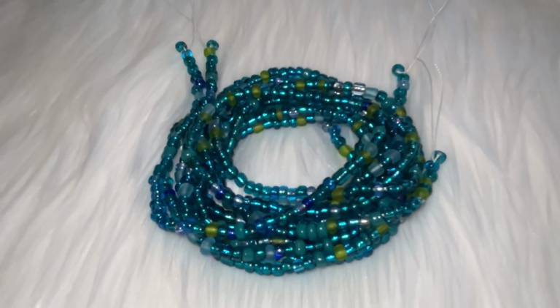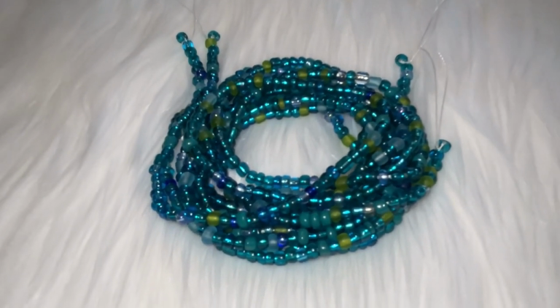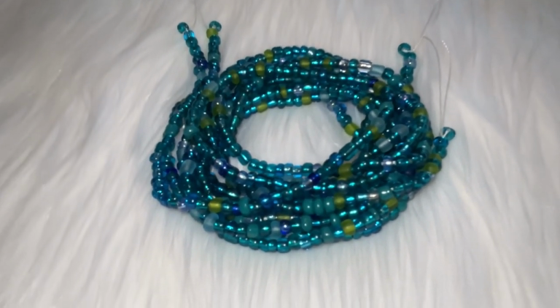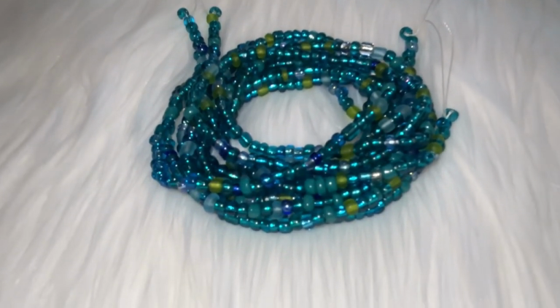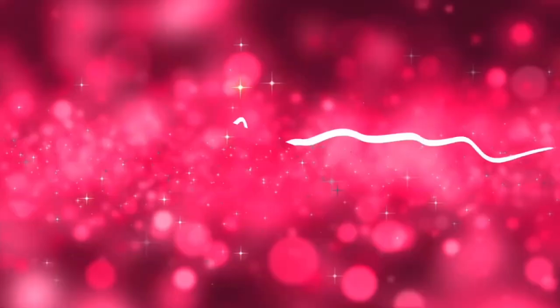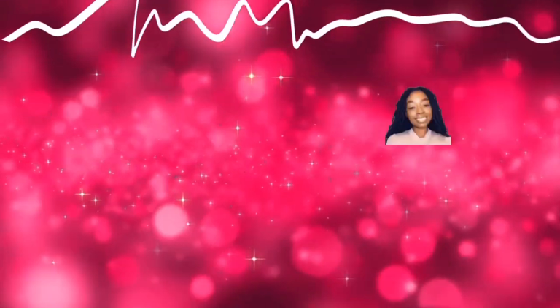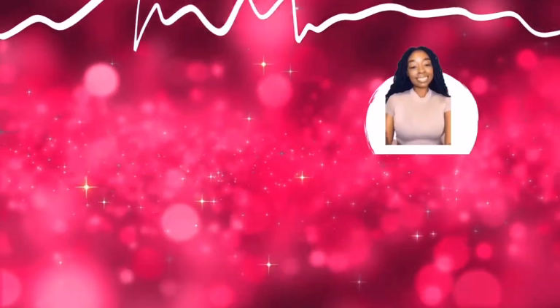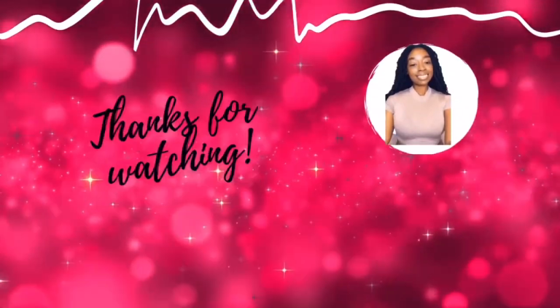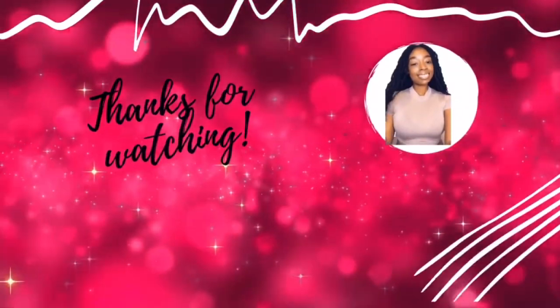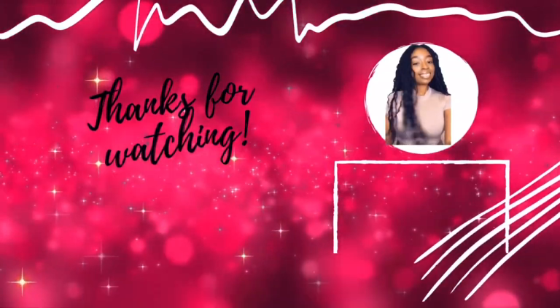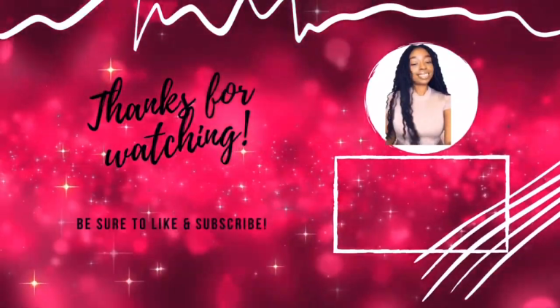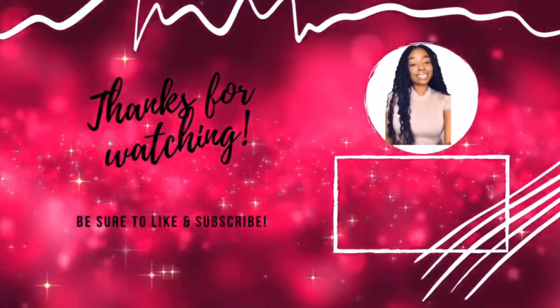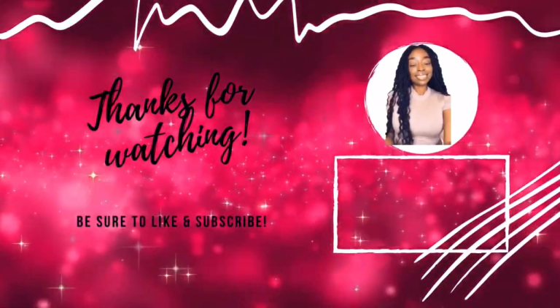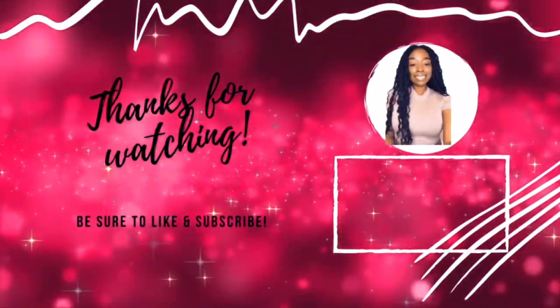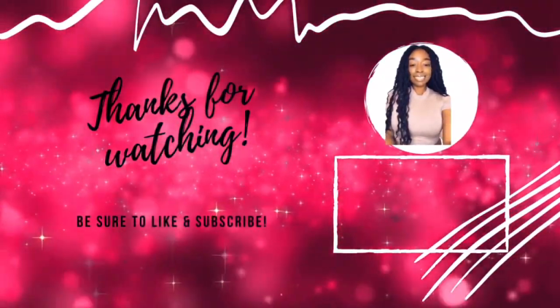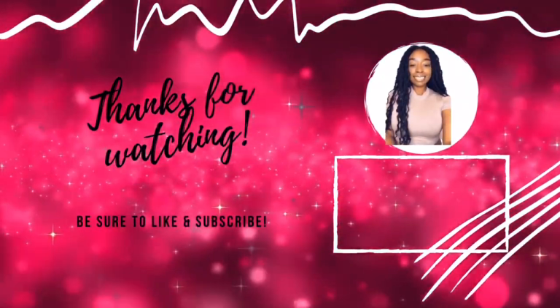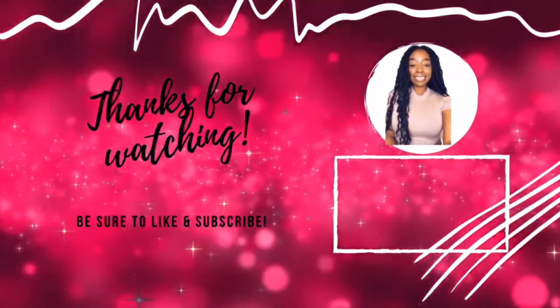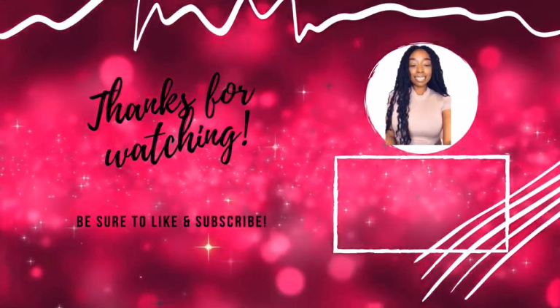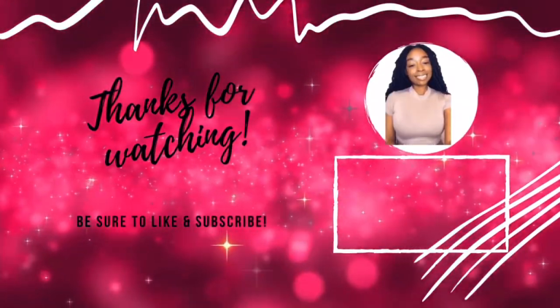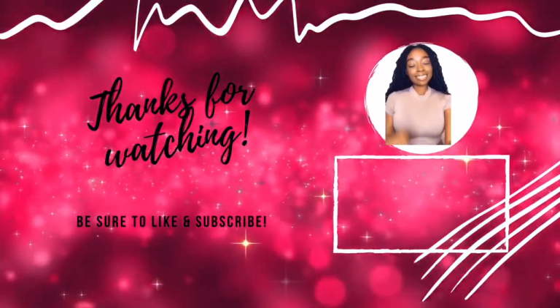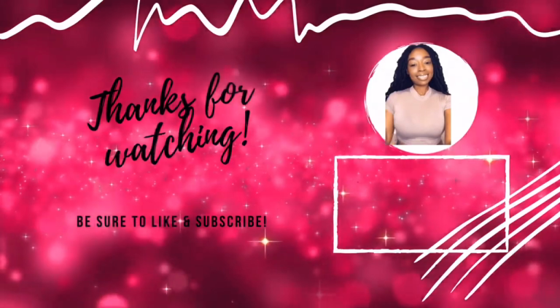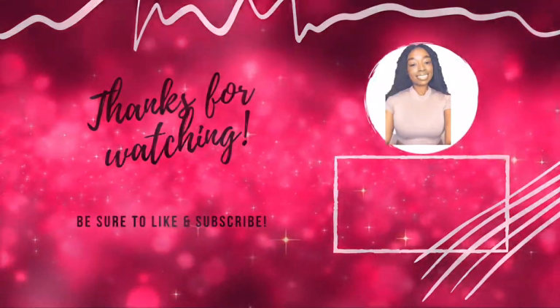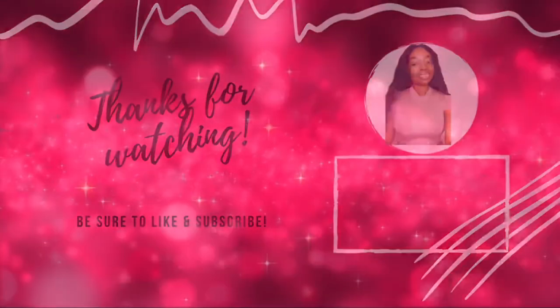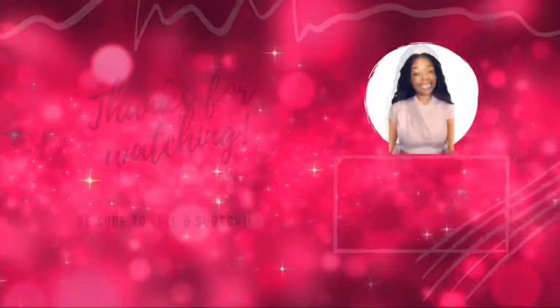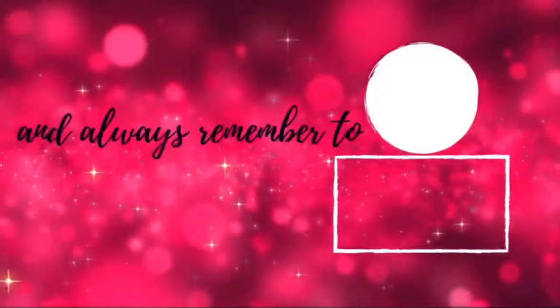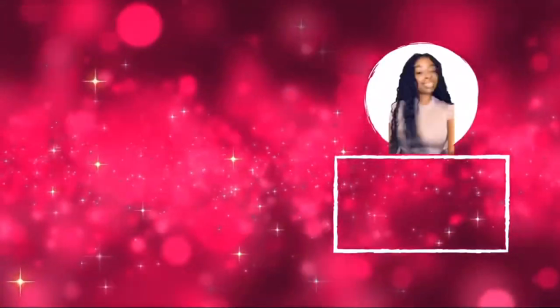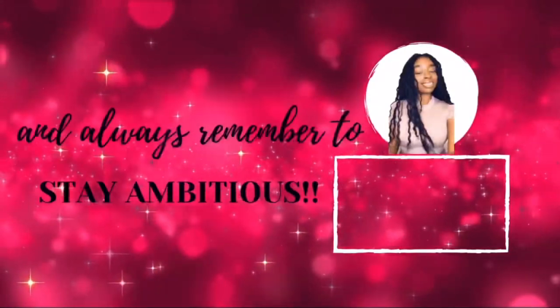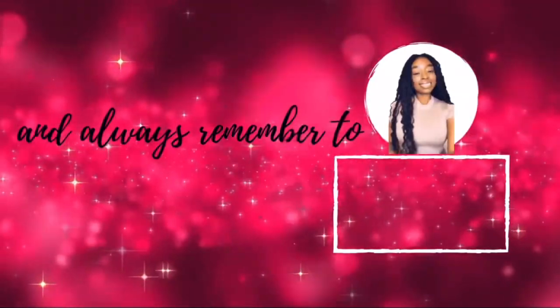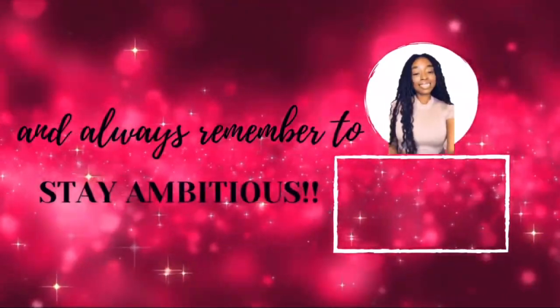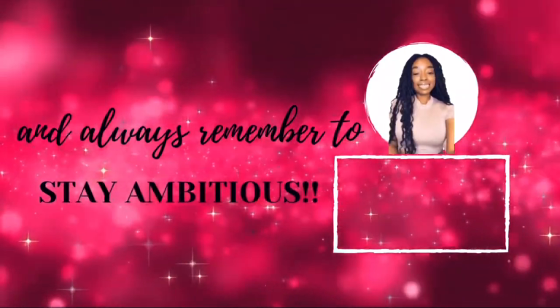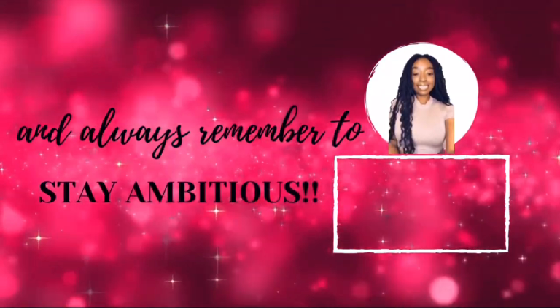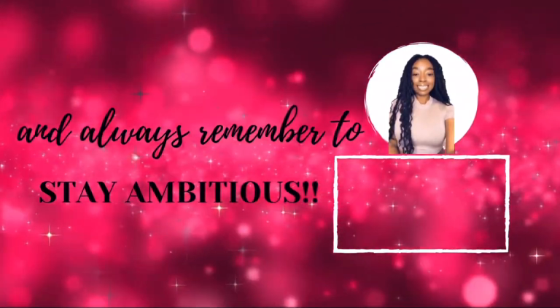Thanks for watching! Always remember to stay ambitious. Wishes to you!